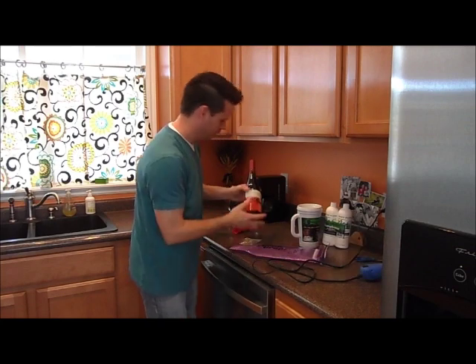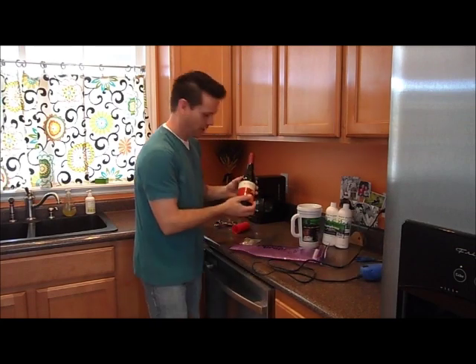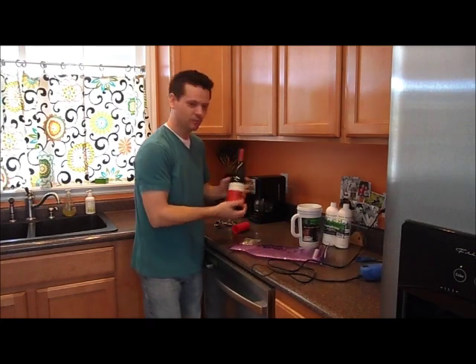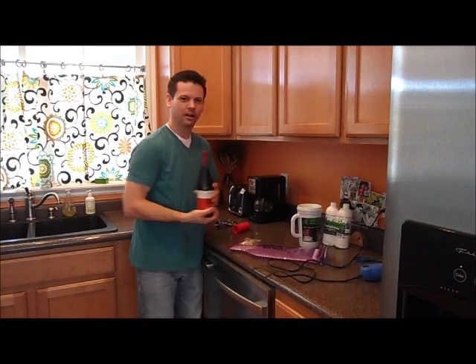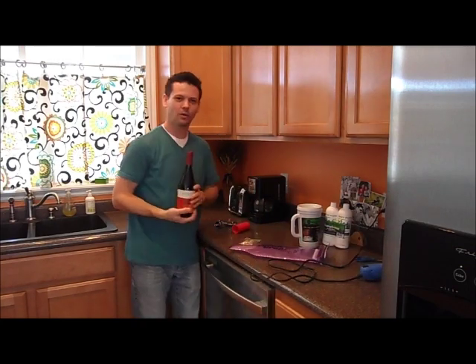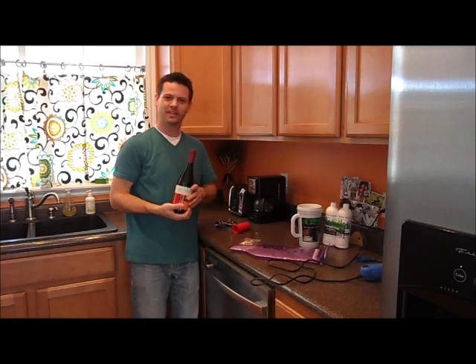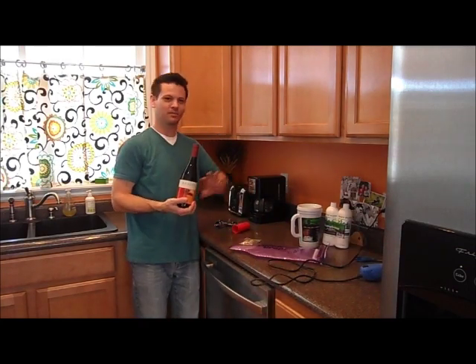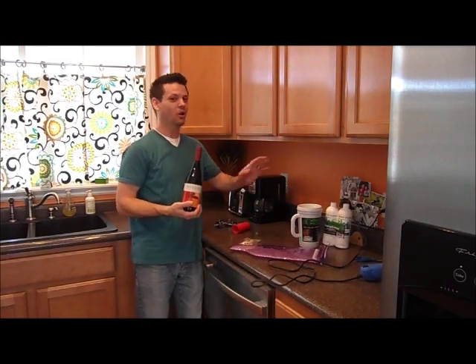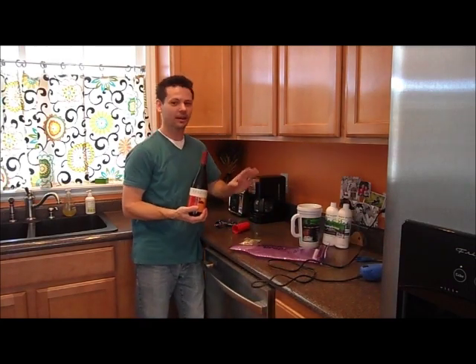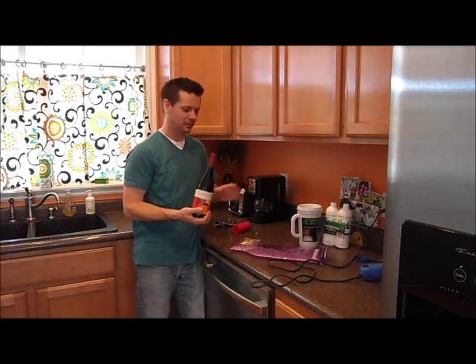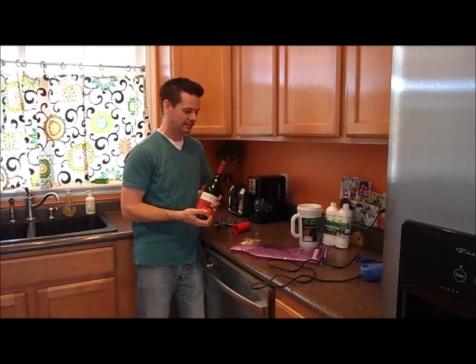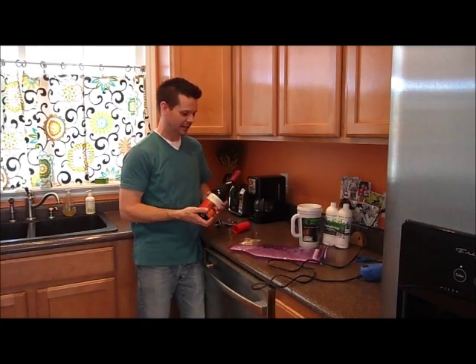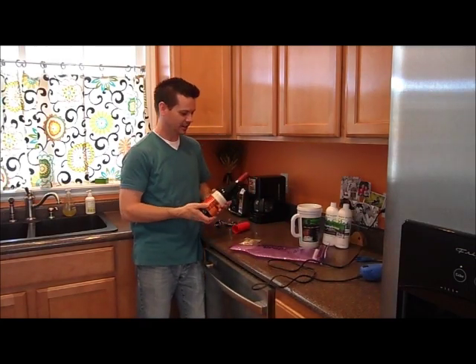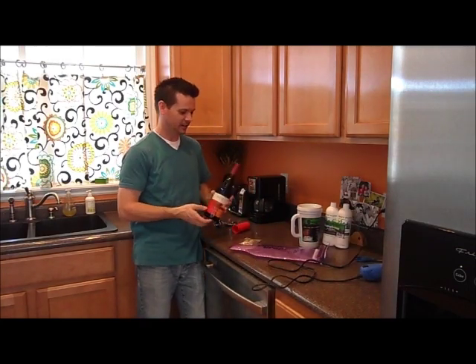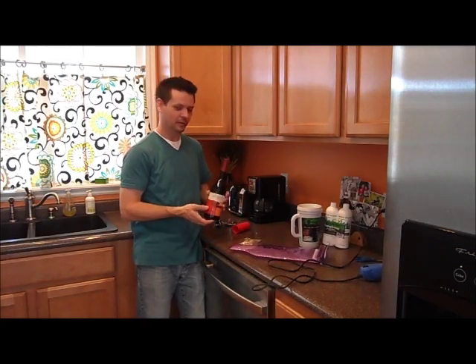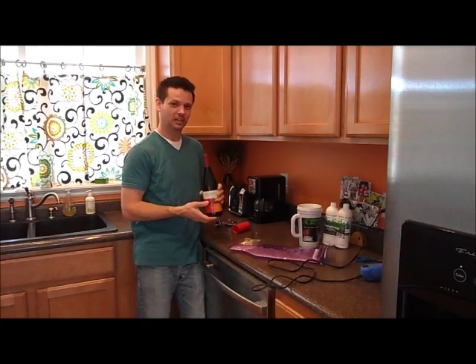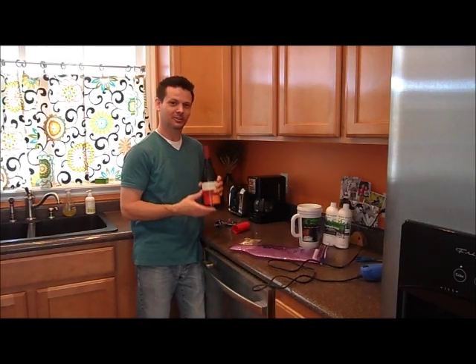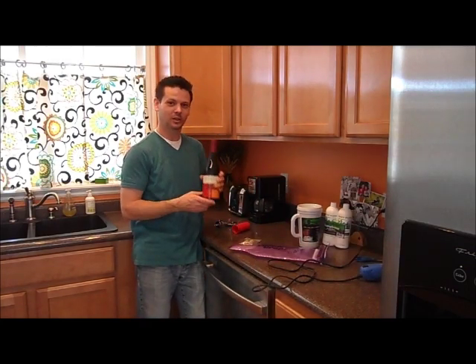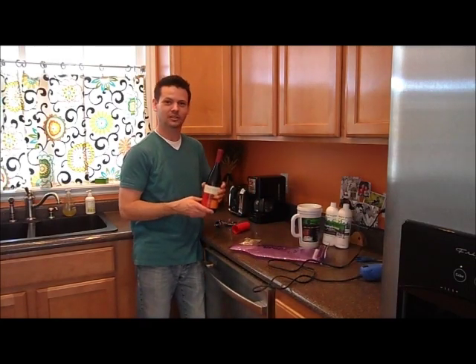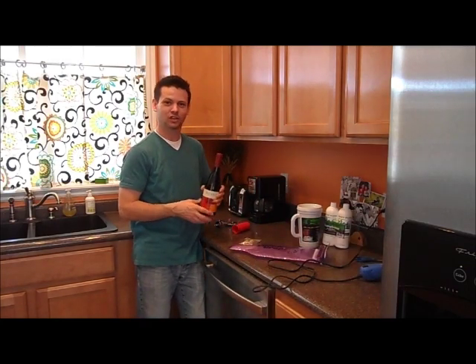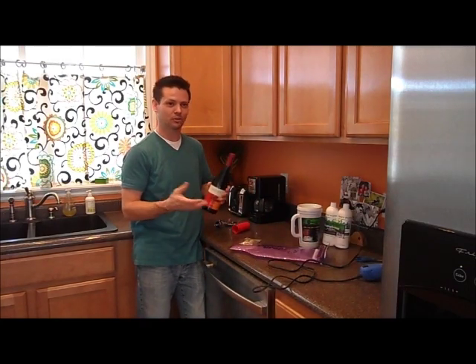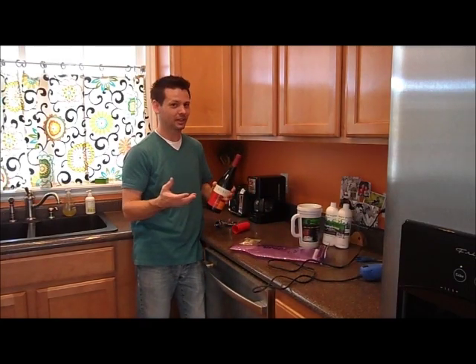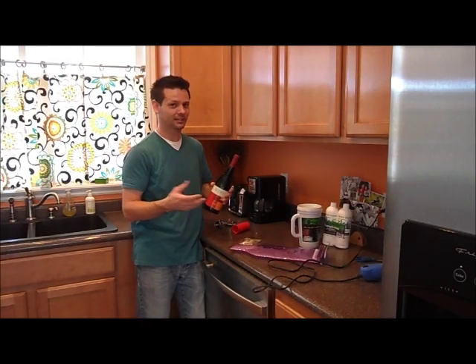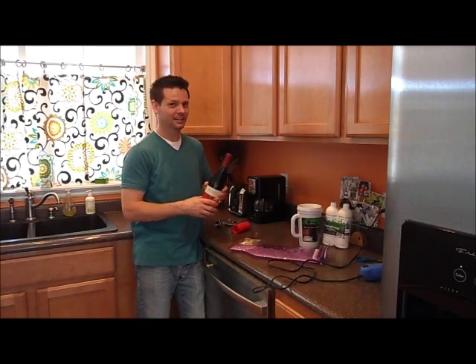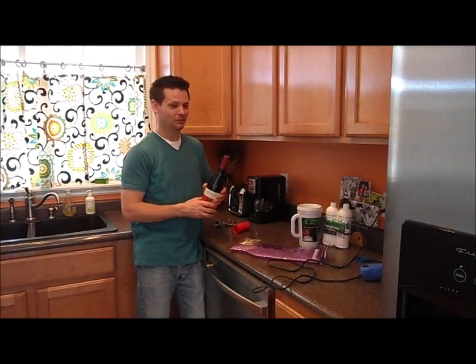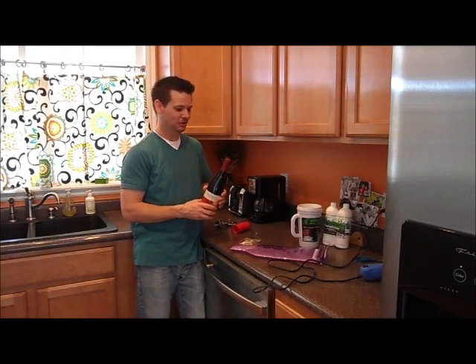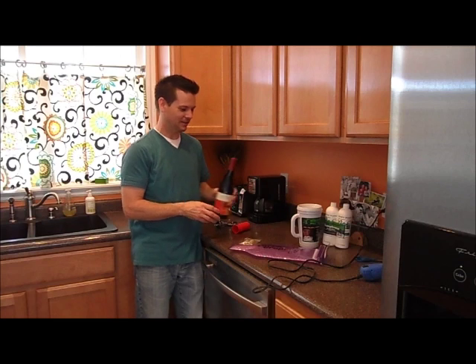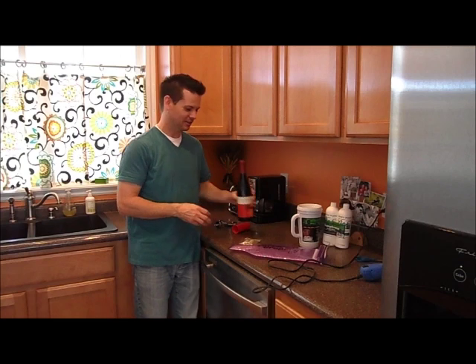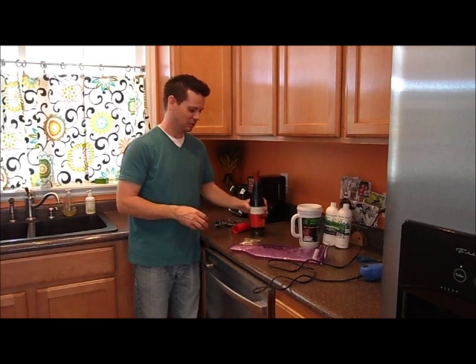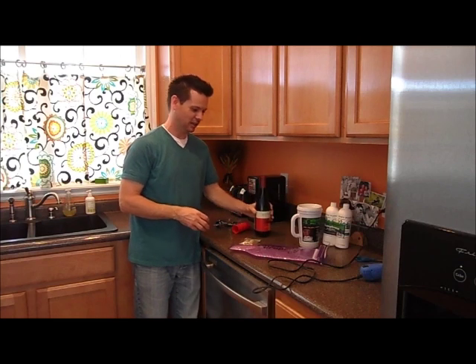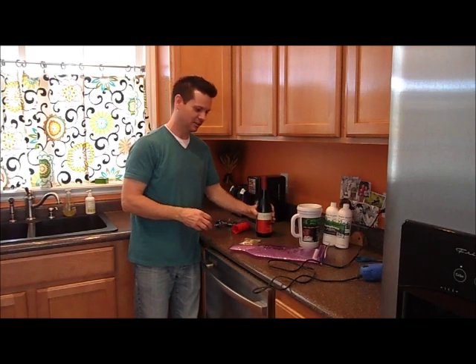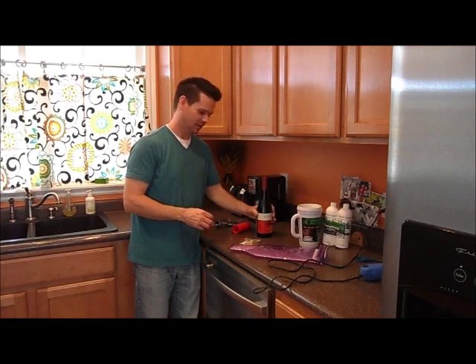Brand new bottle of wine — you have no idea what's inside of it. You can get some really cheap drinks when you bring it yourself.